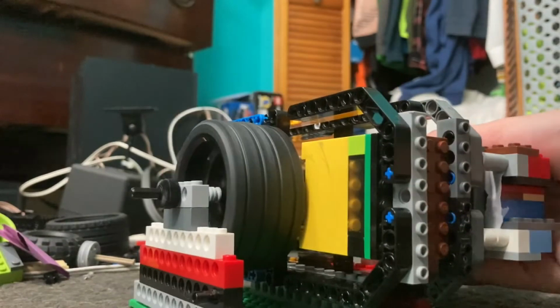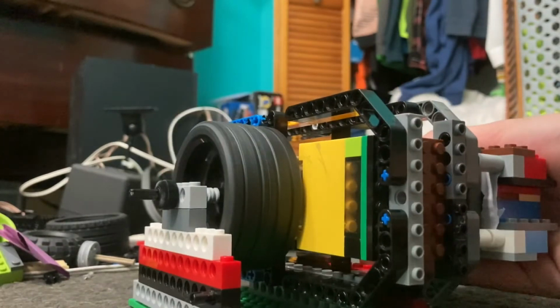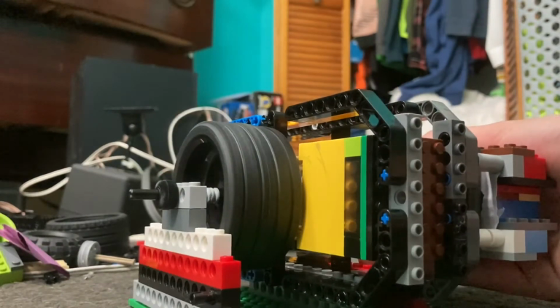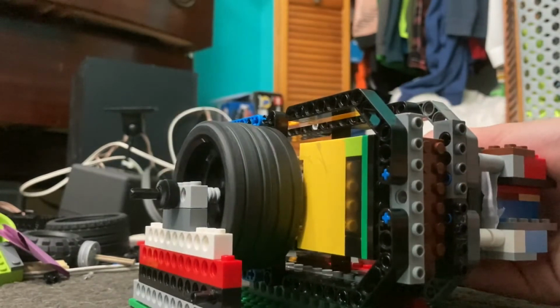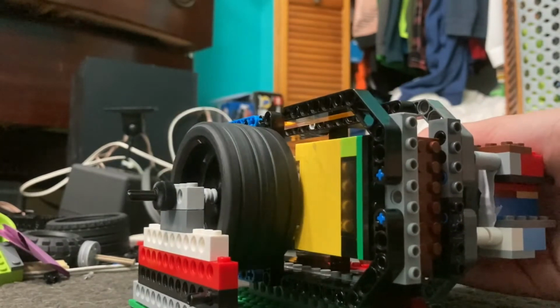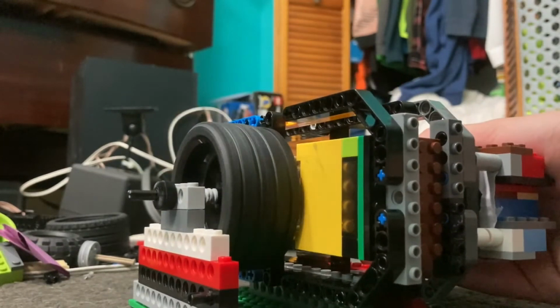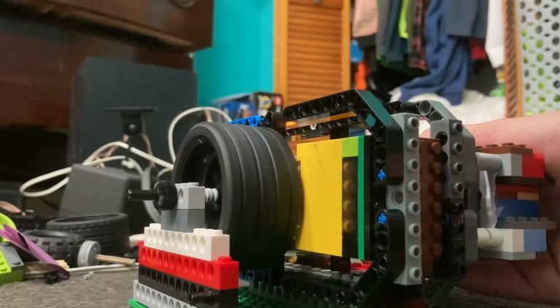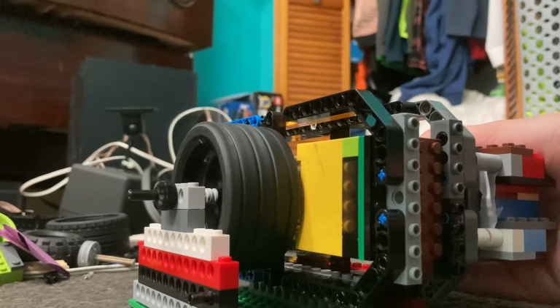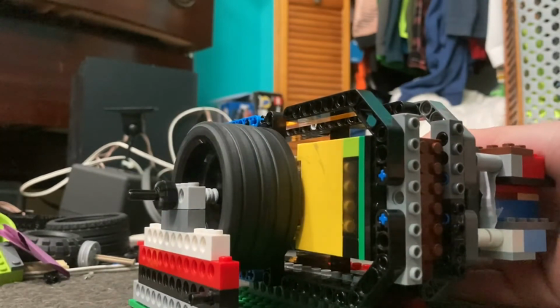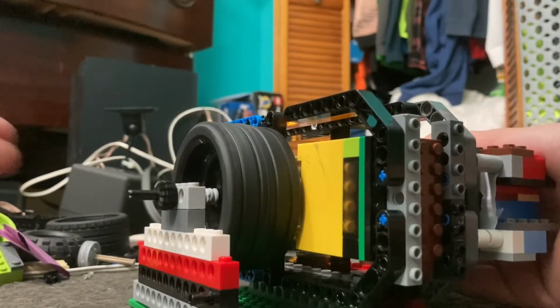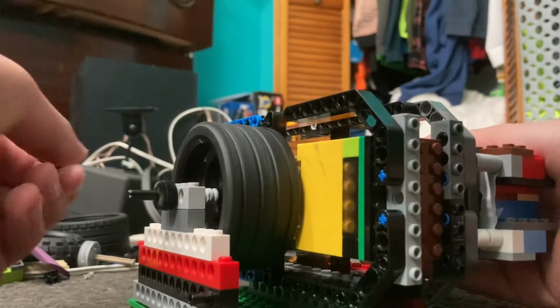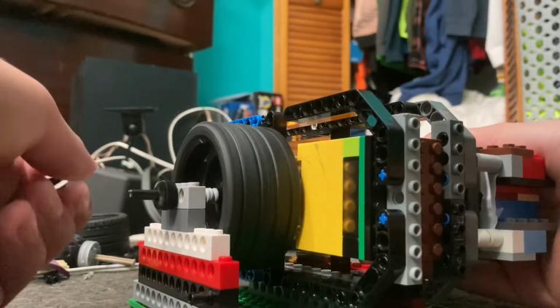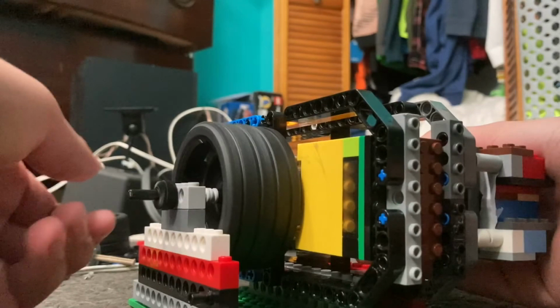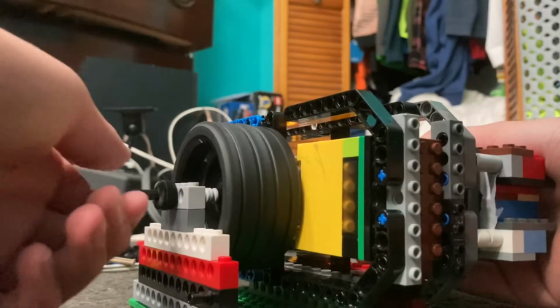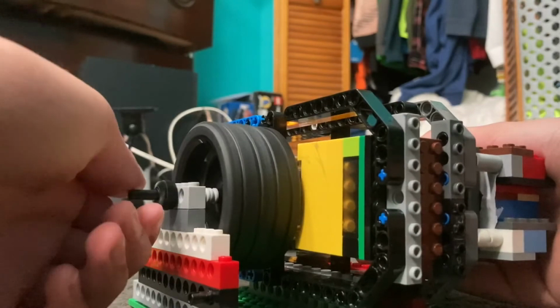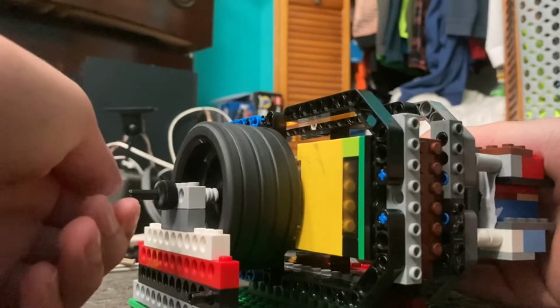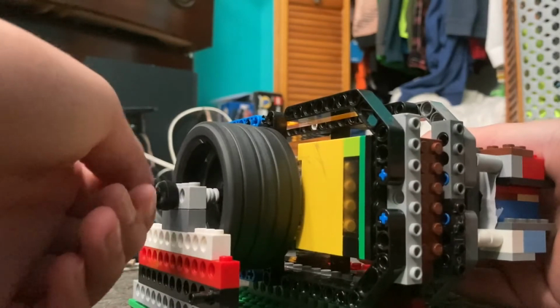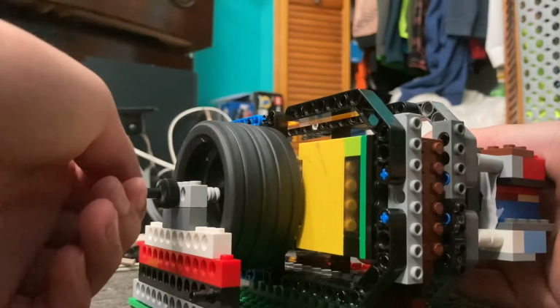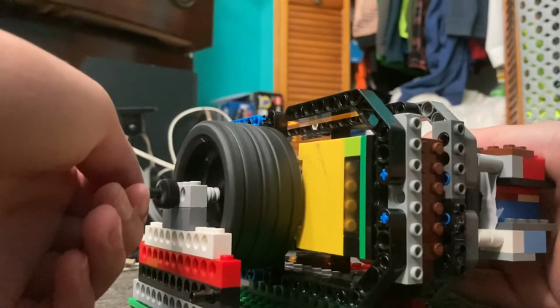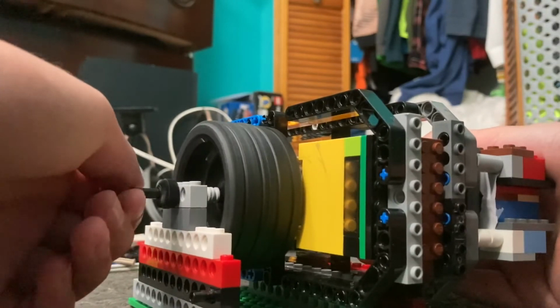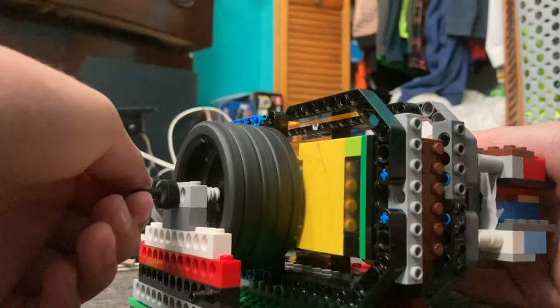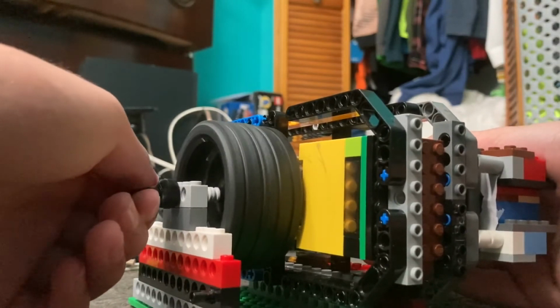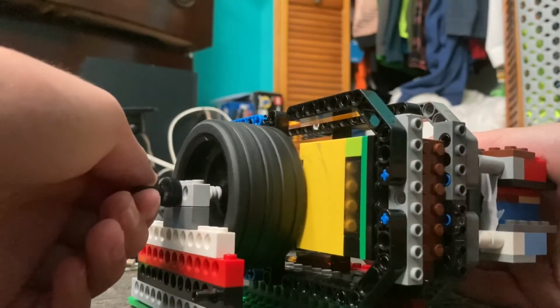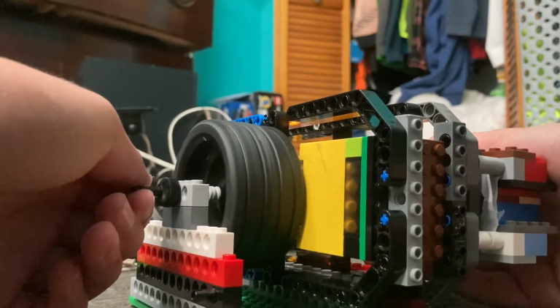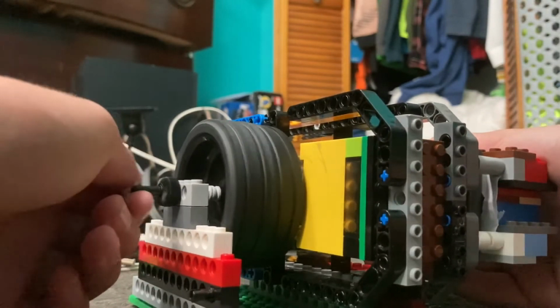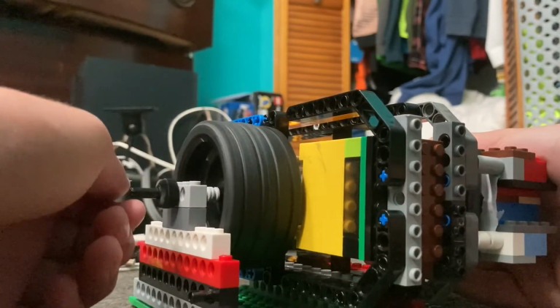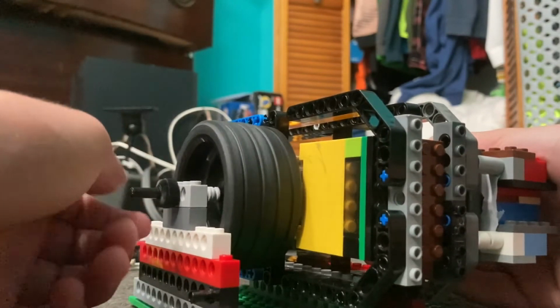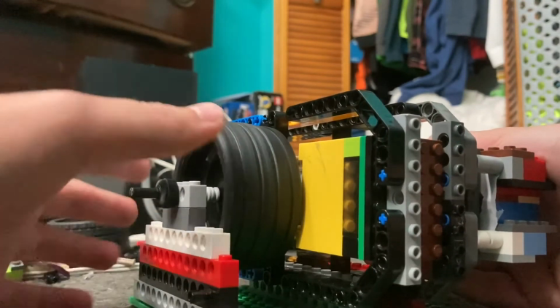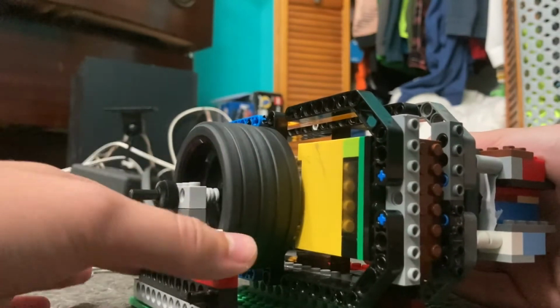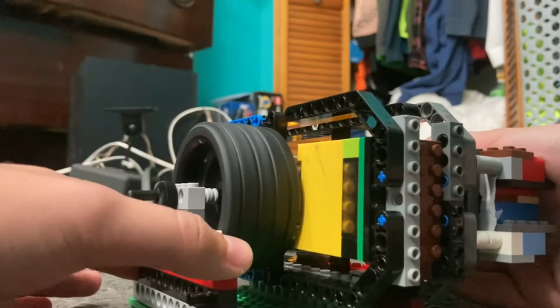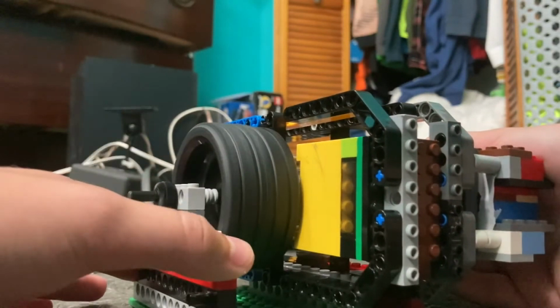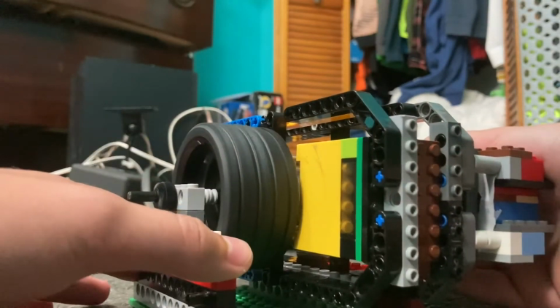As you can see, it's very hard to stop with just my hand because it has that much torque.